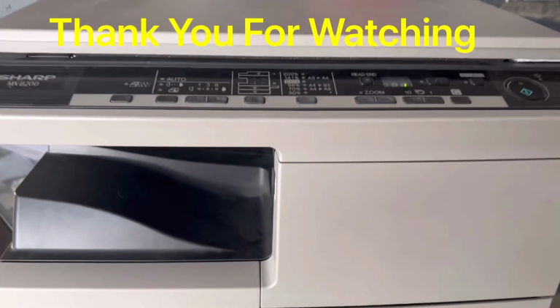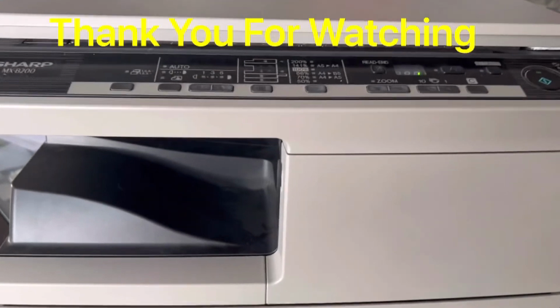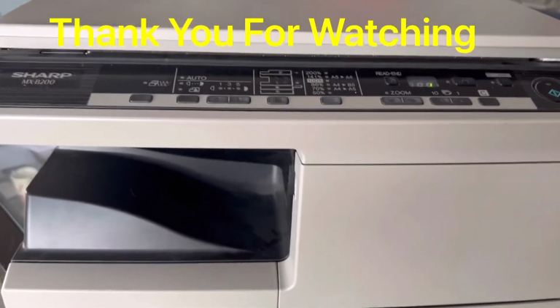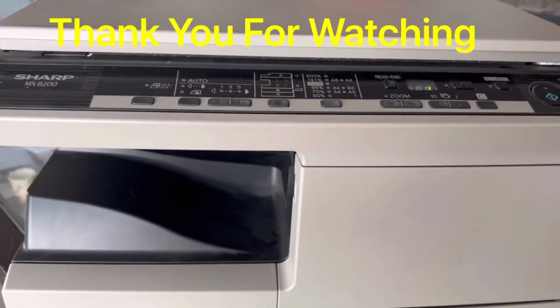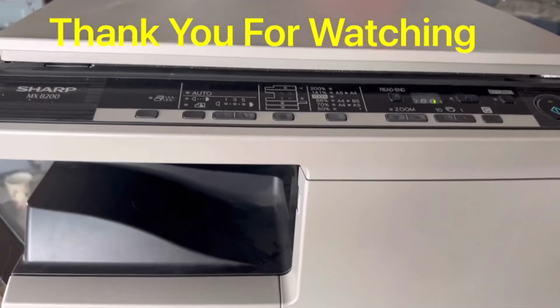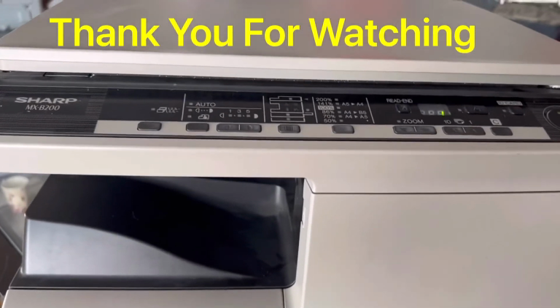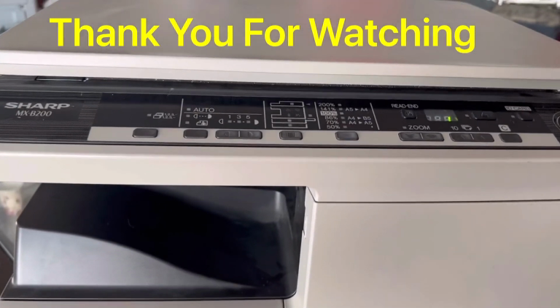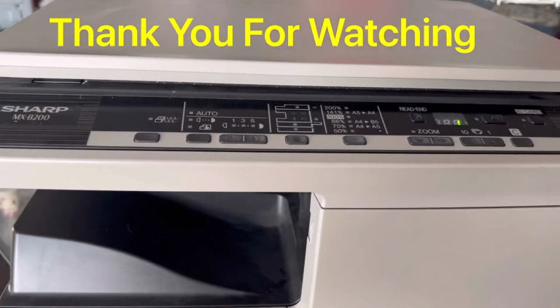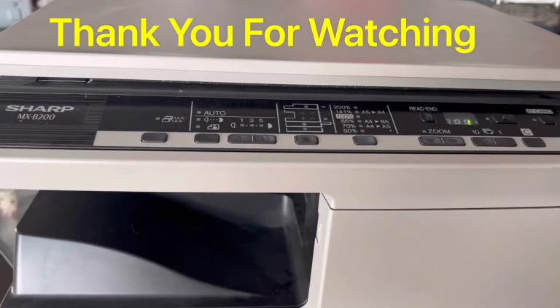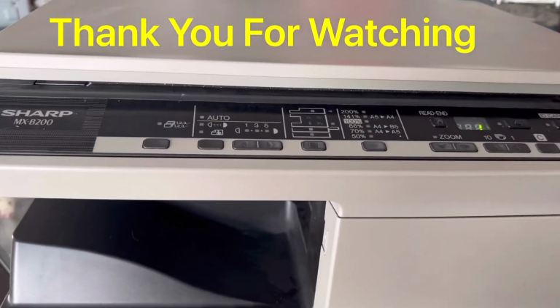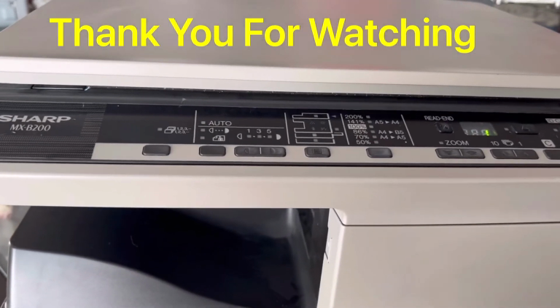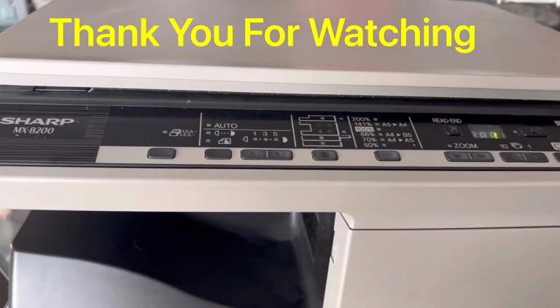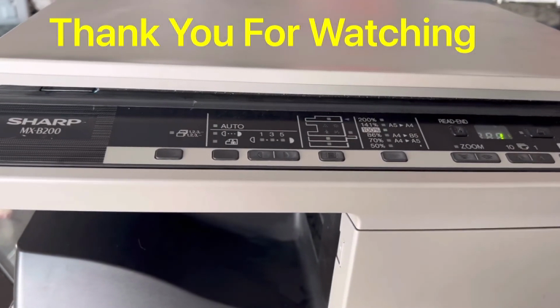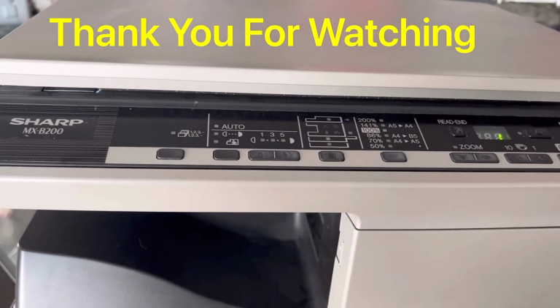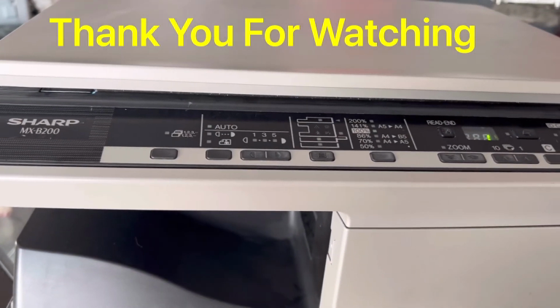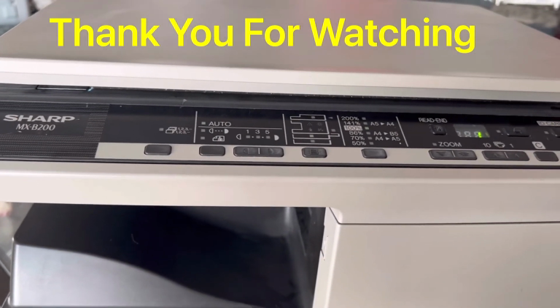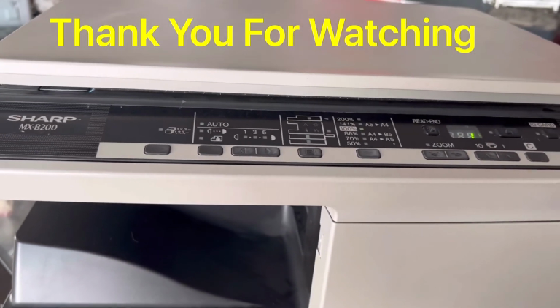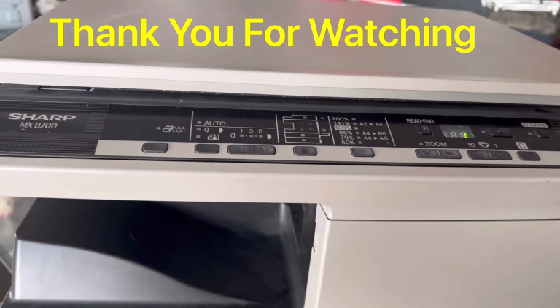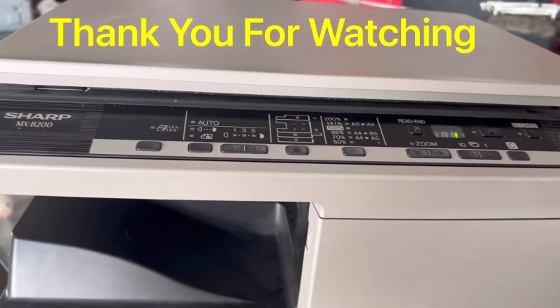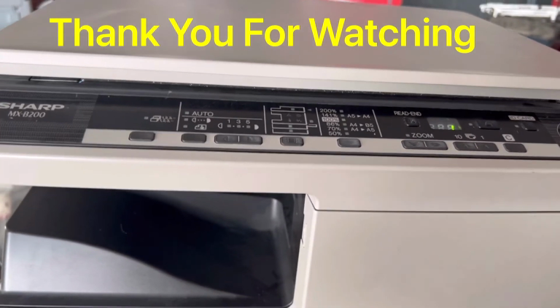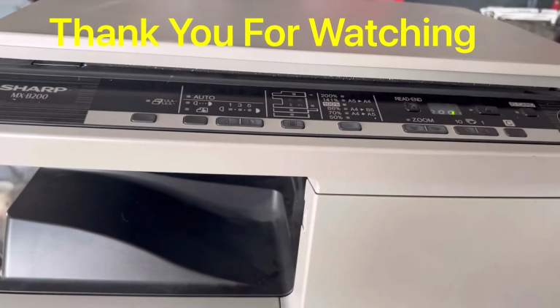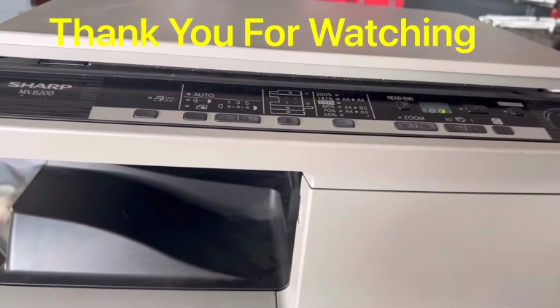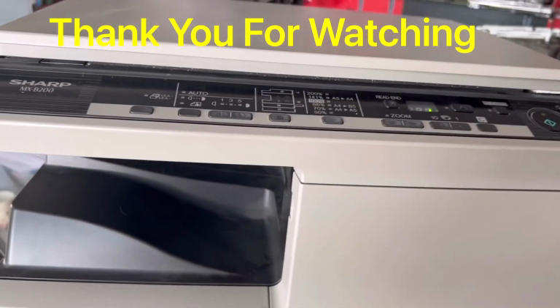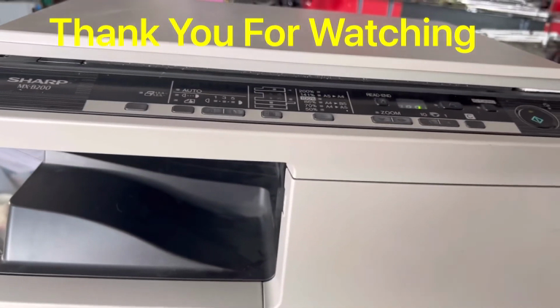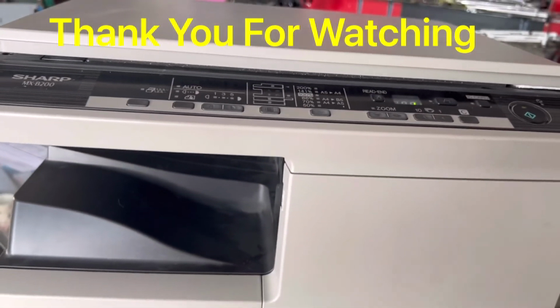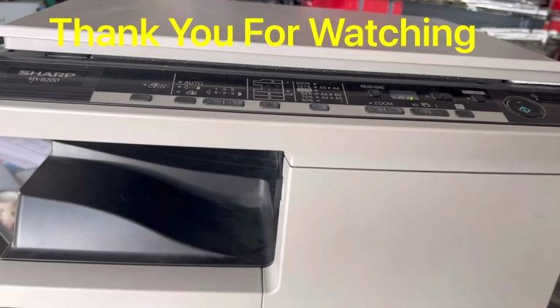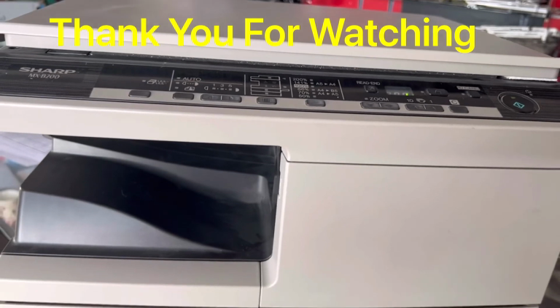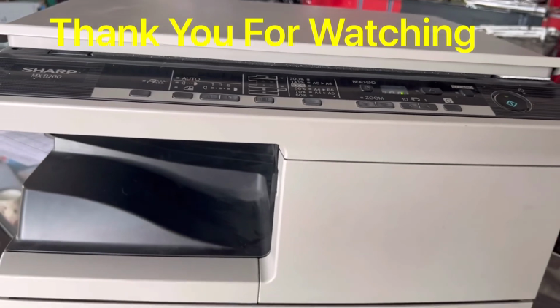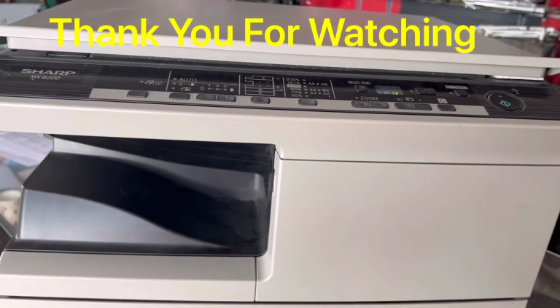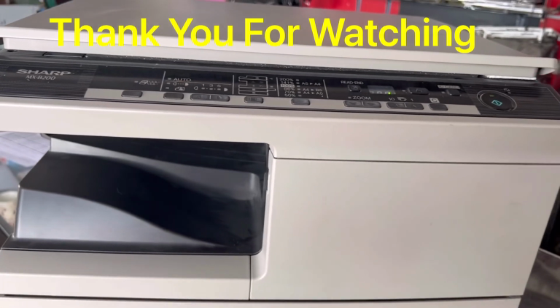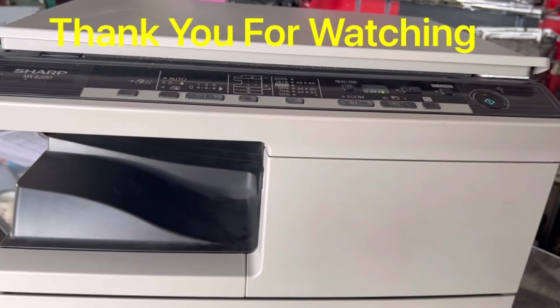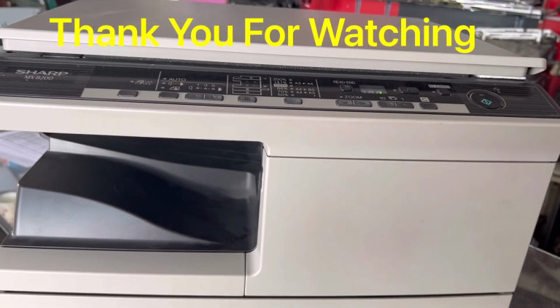If you have any questions regarding Sharp photocopiers, you can ask me in the comments and I will reply. Take care, thank you for watching, bye.